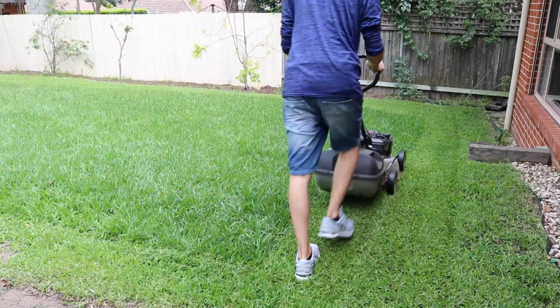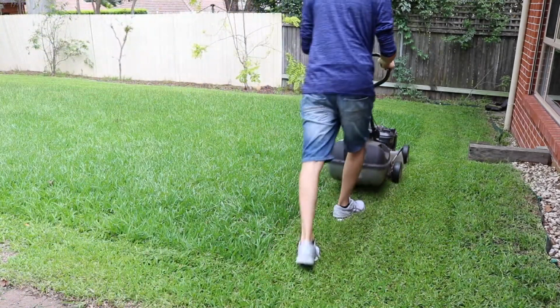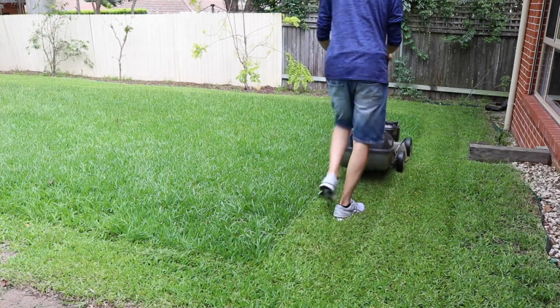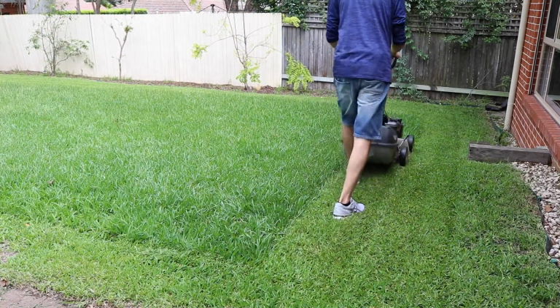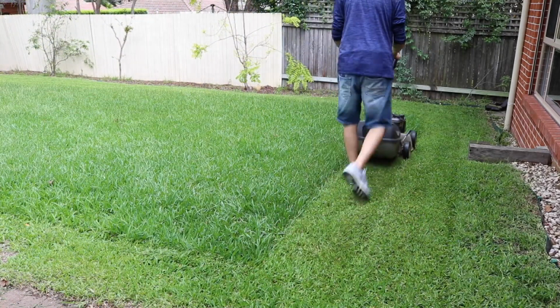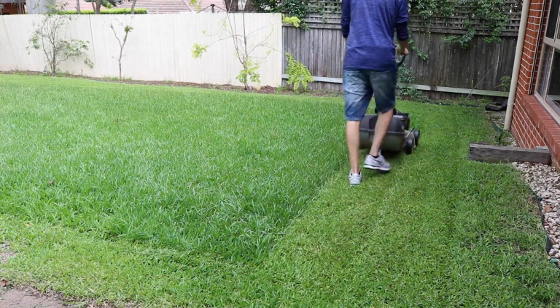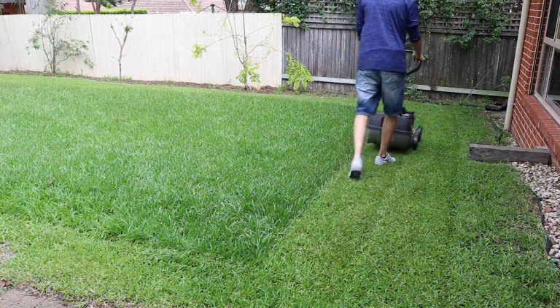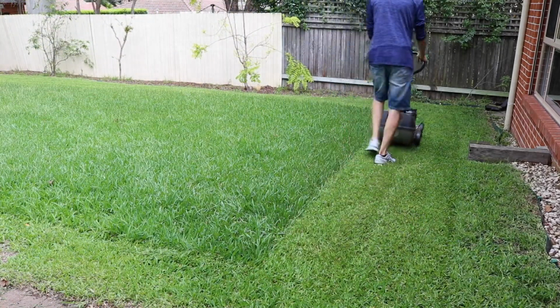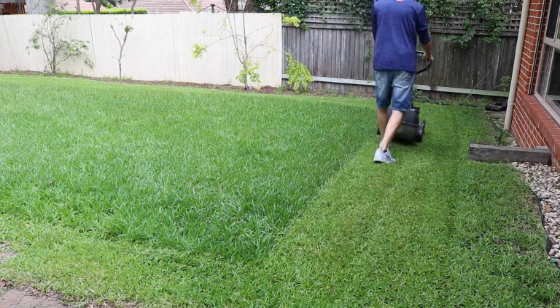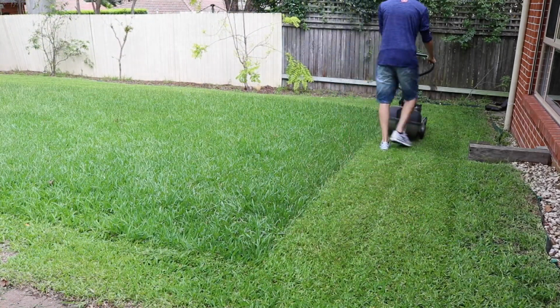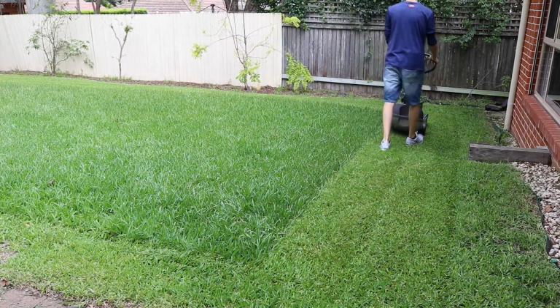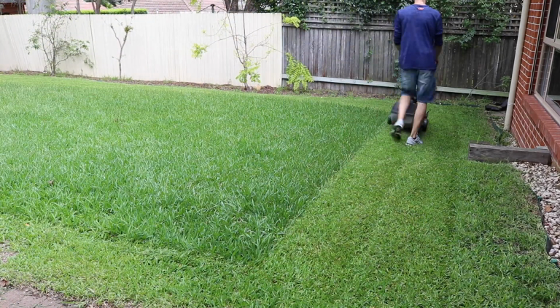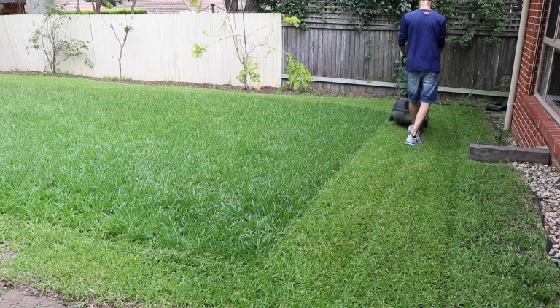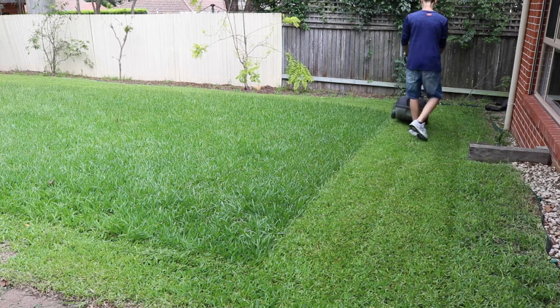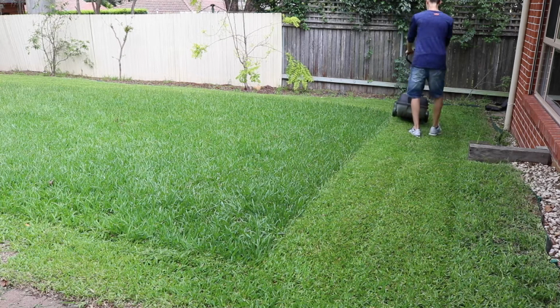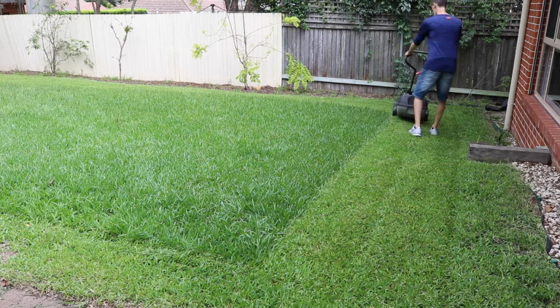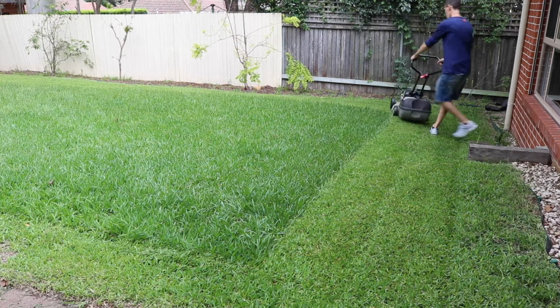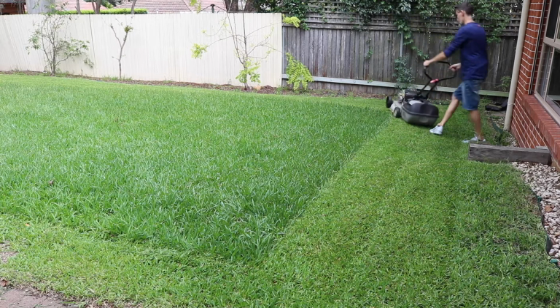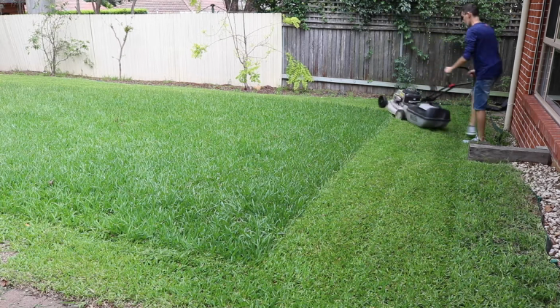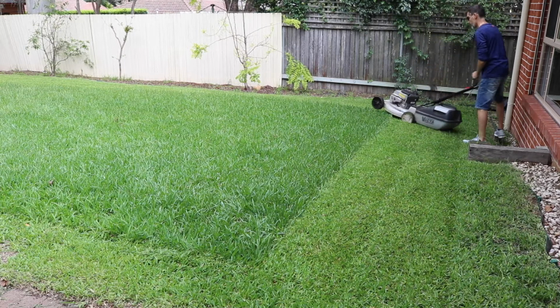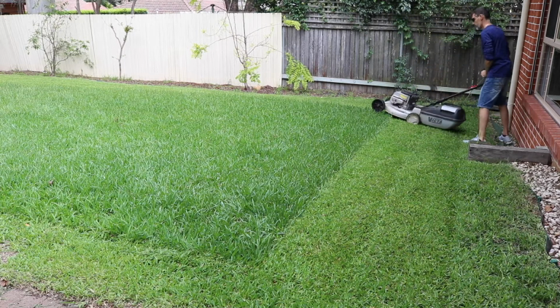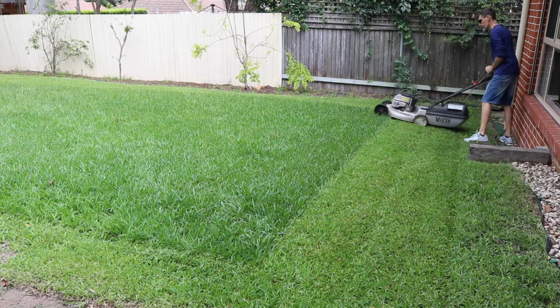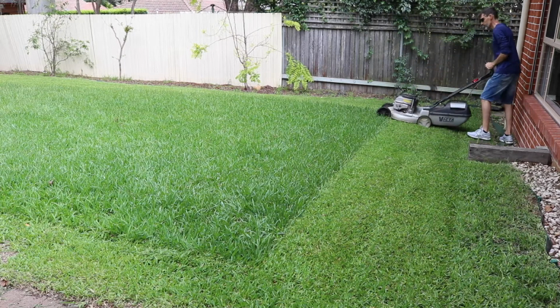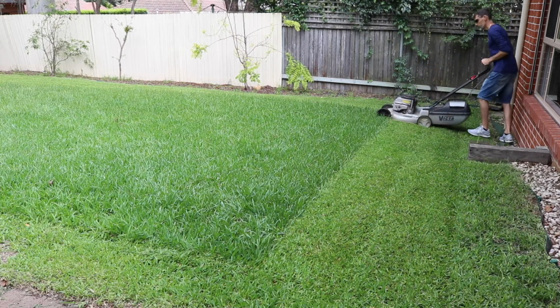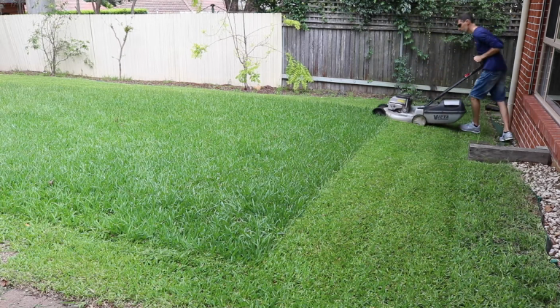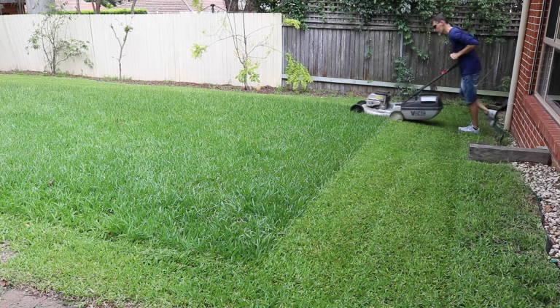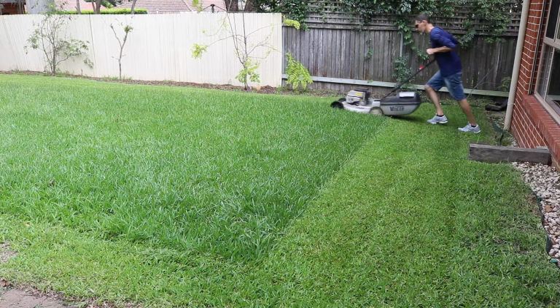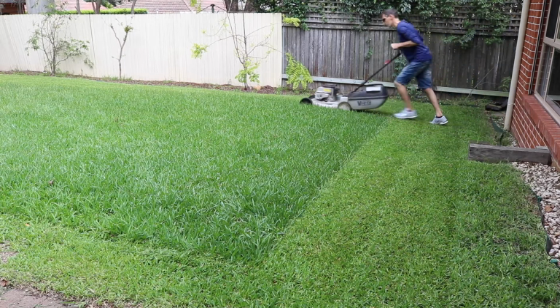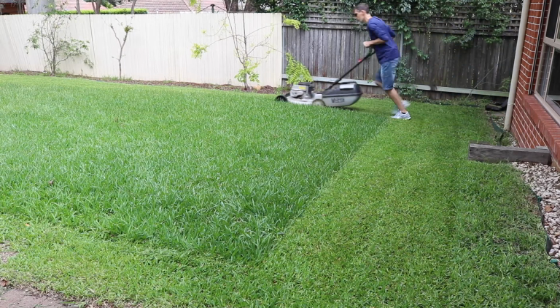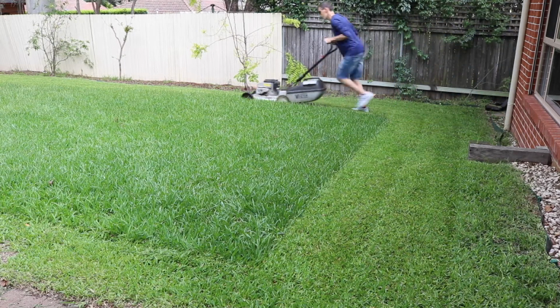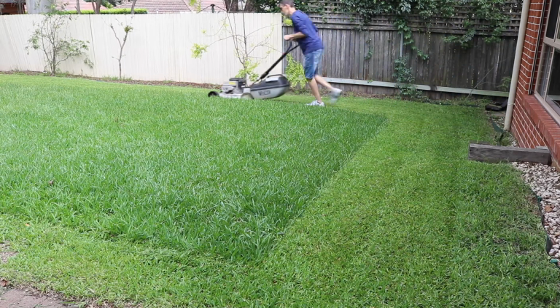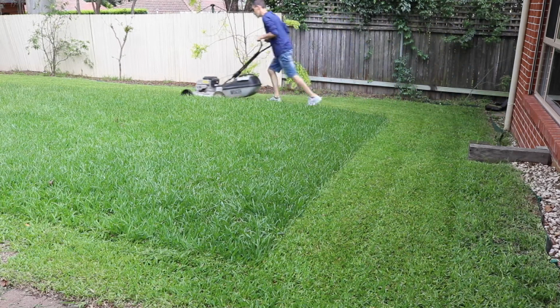Wearing enclosed shoes and sunglasses is always a good idea when you're mowing the lawn and working outside.